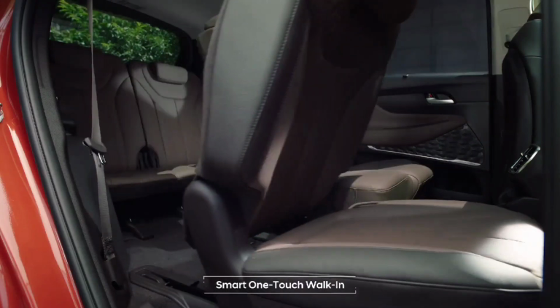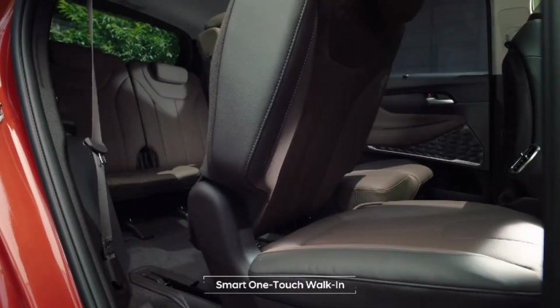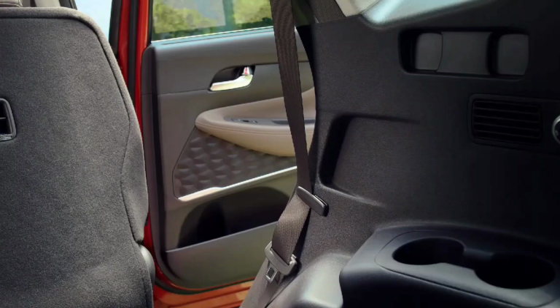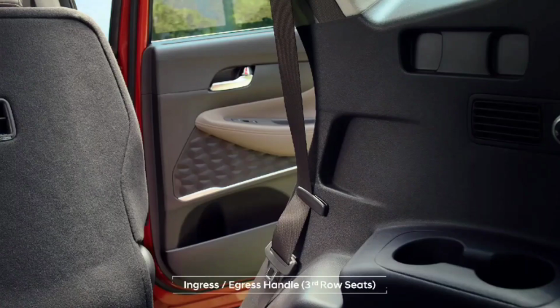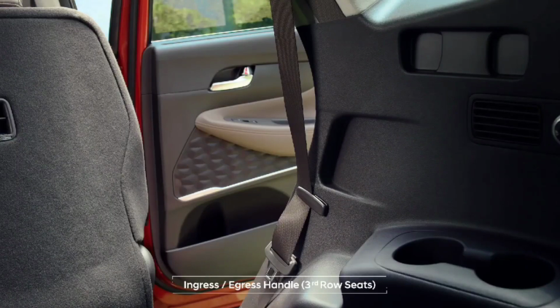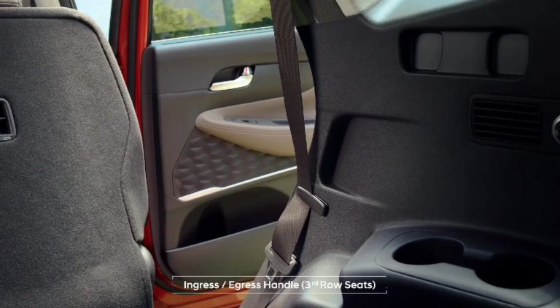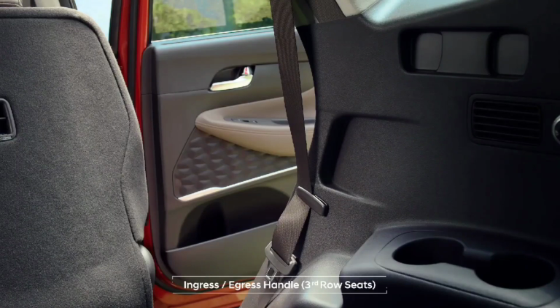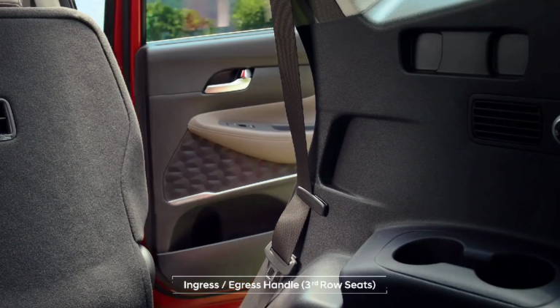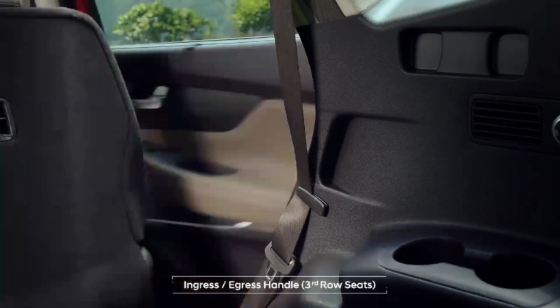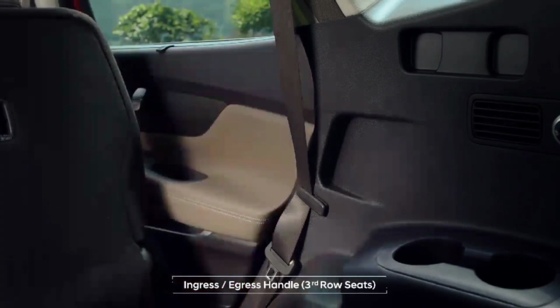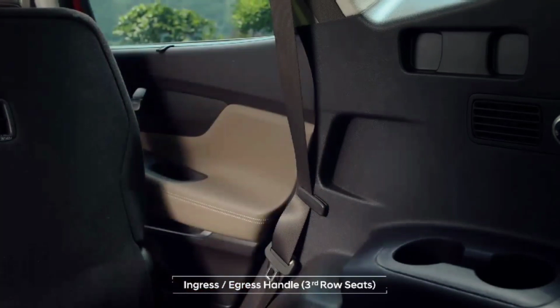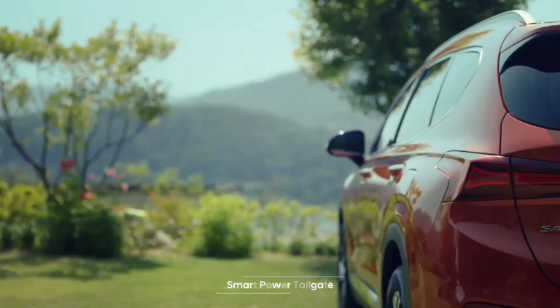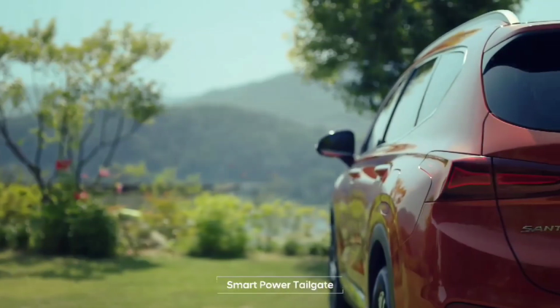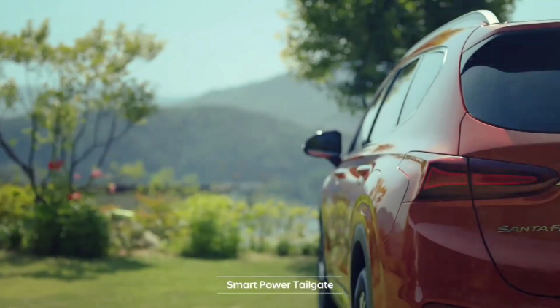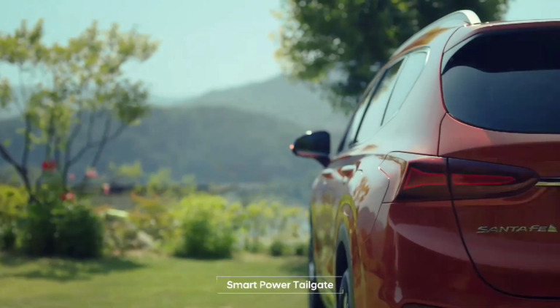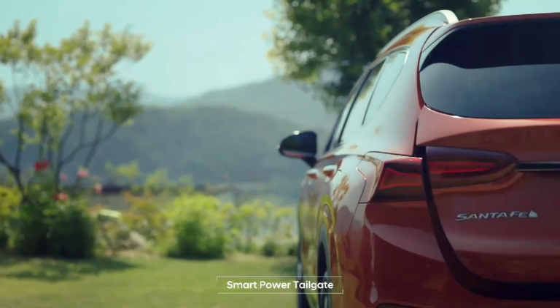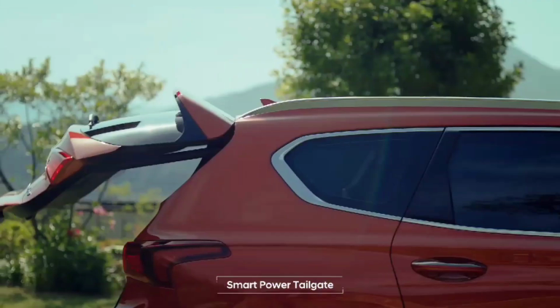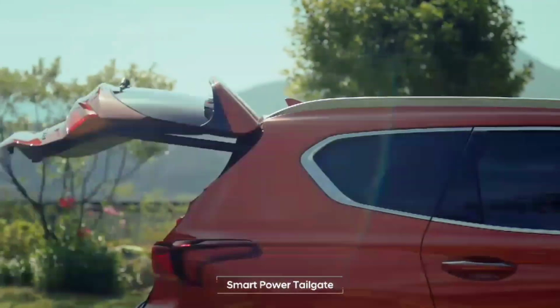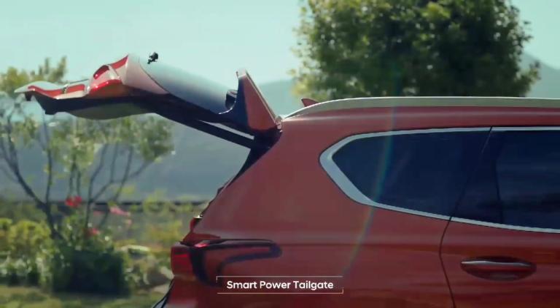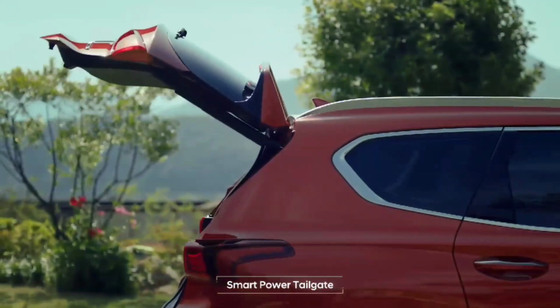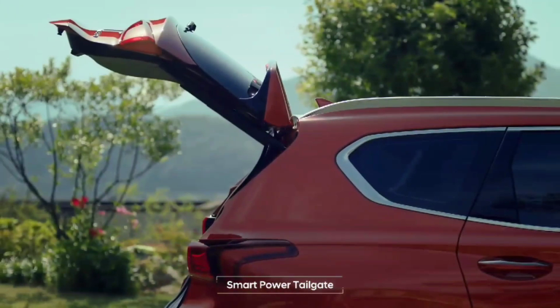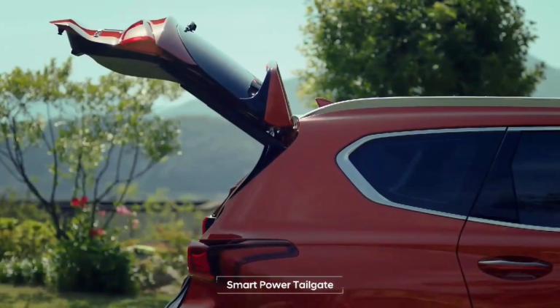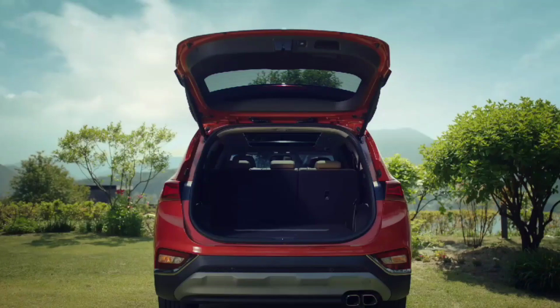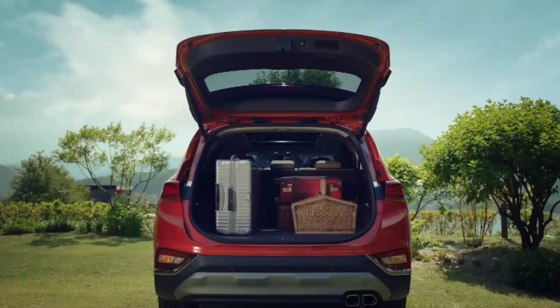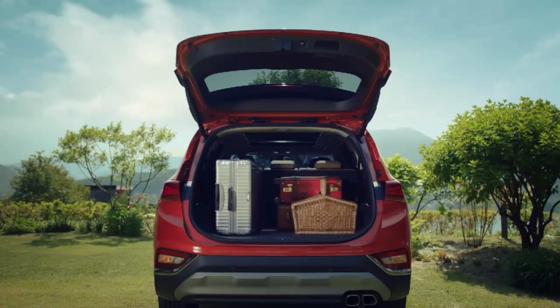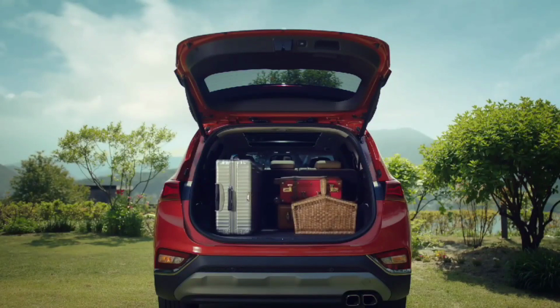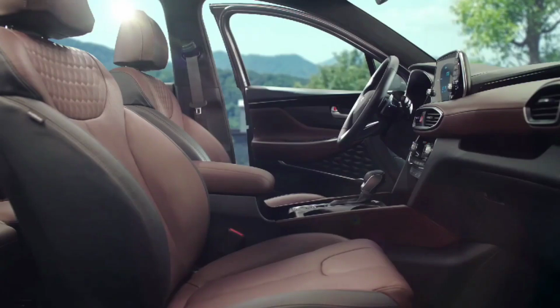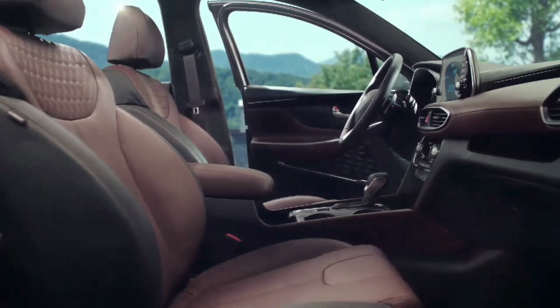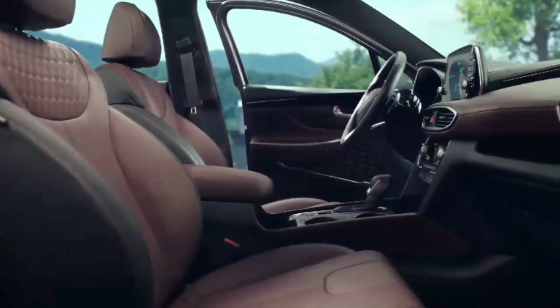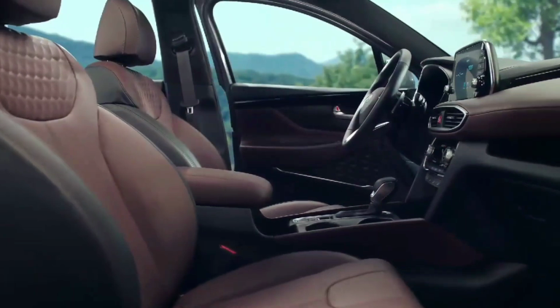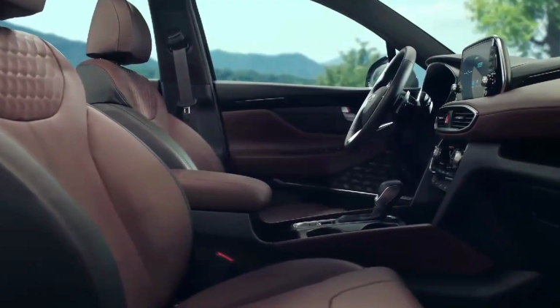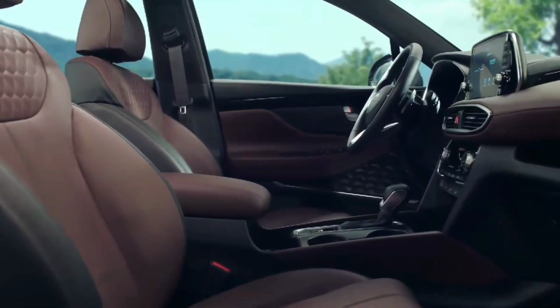The 3rd row is now a comfortable space with easy access. "Honey, did we miss anything?" The tailgate opens automatically when needed. "Got it! All right, heading out! Yay!"